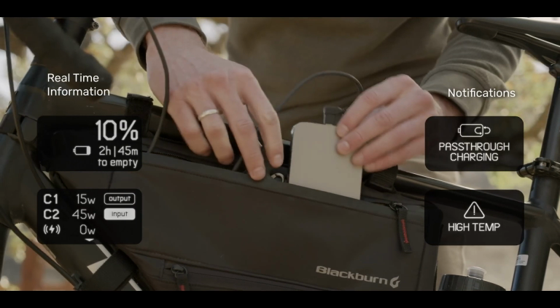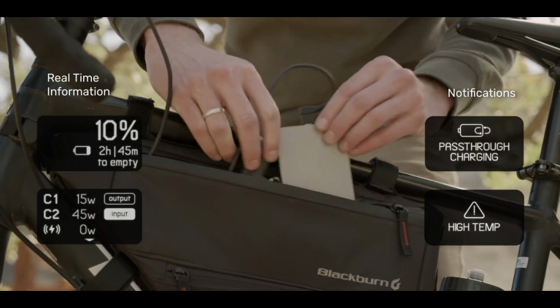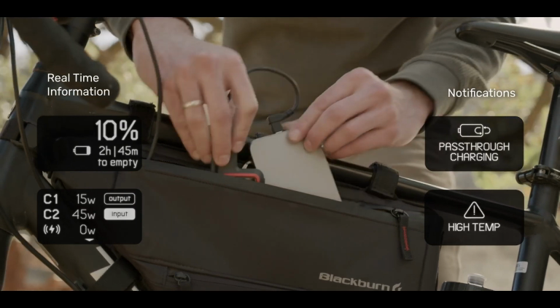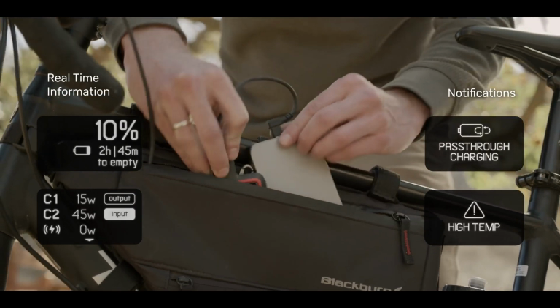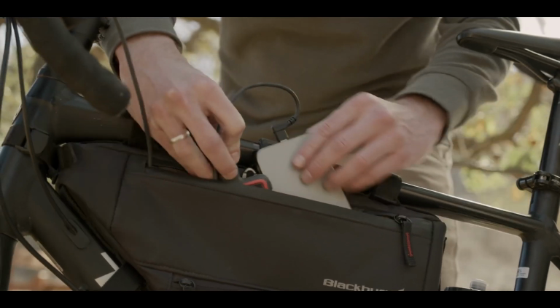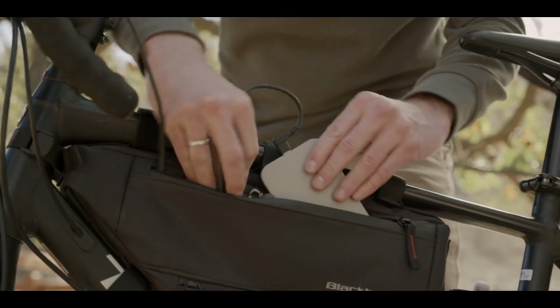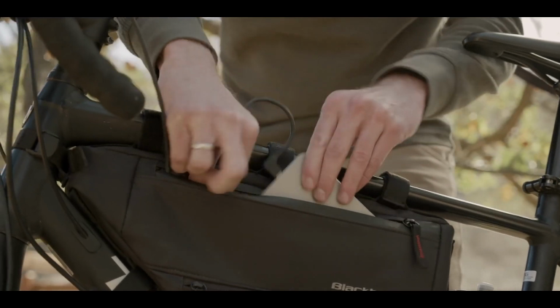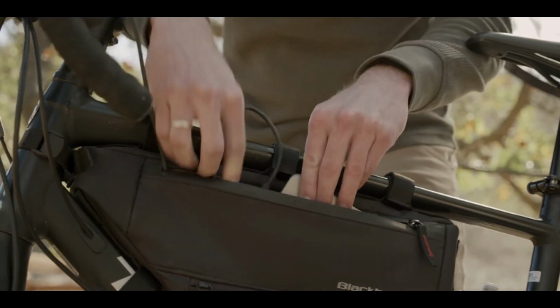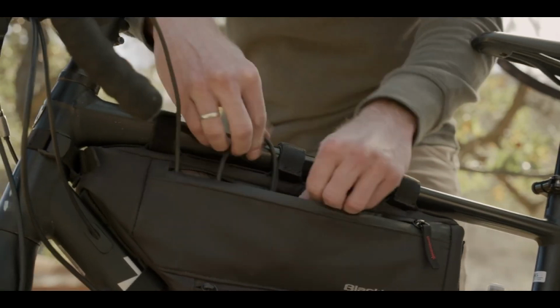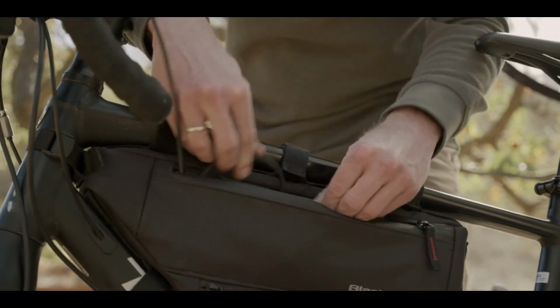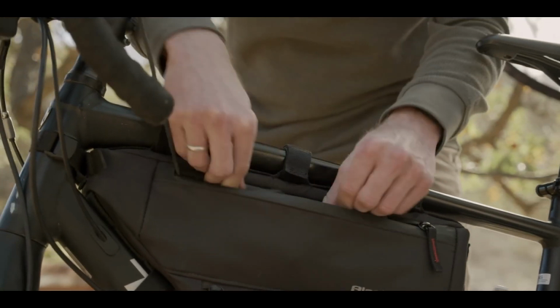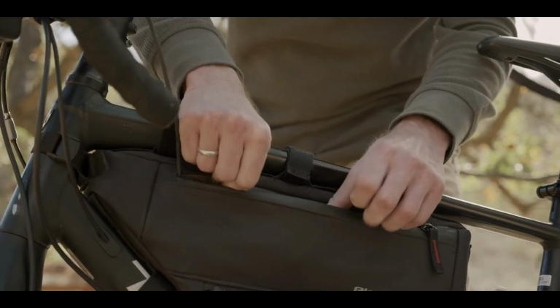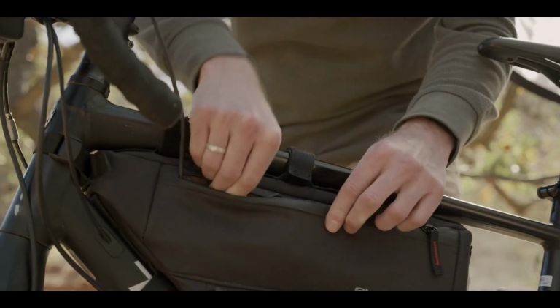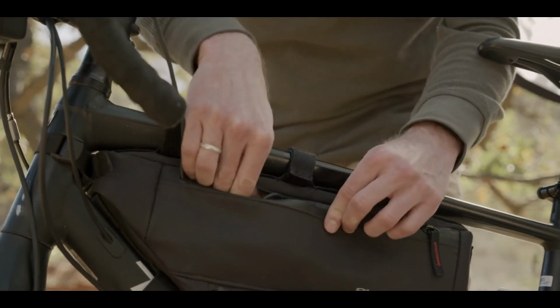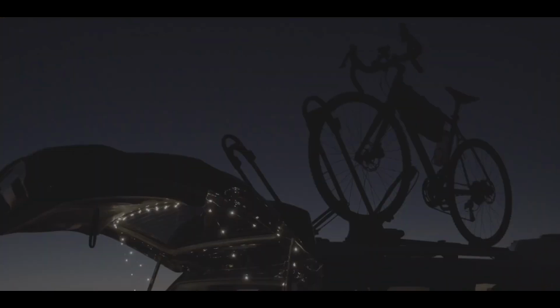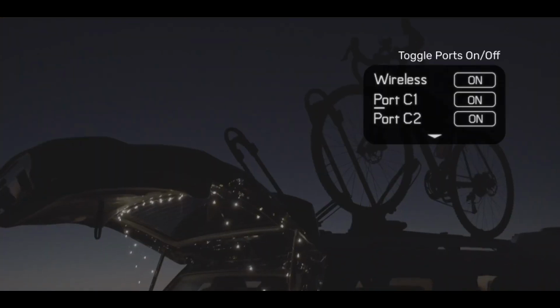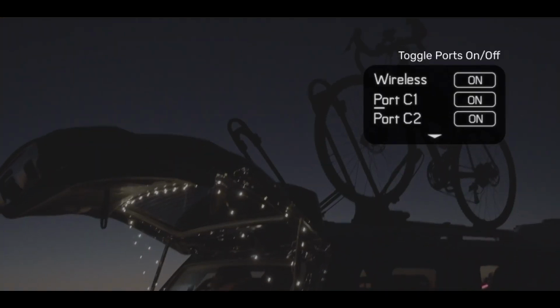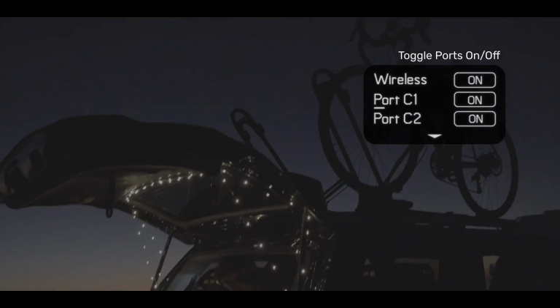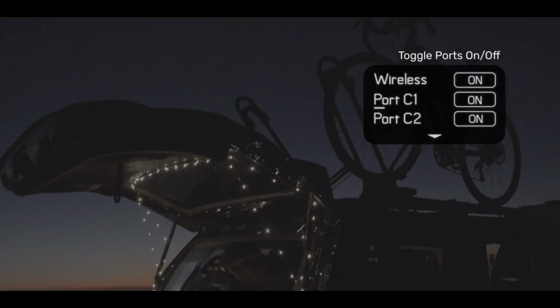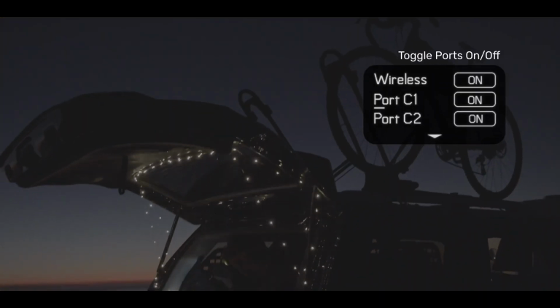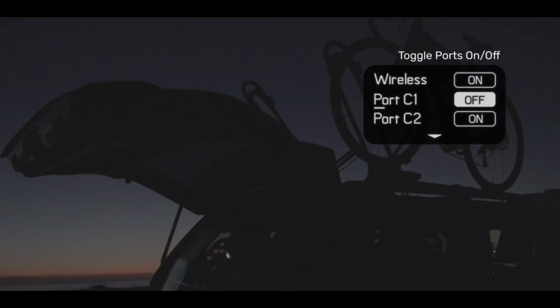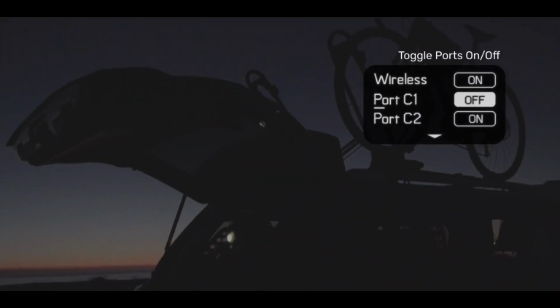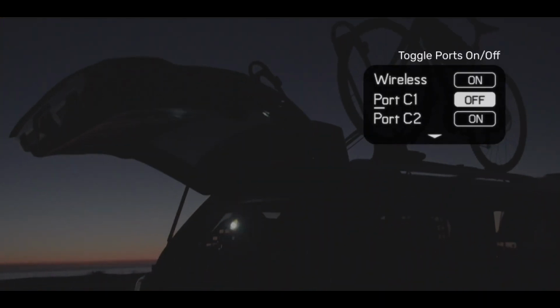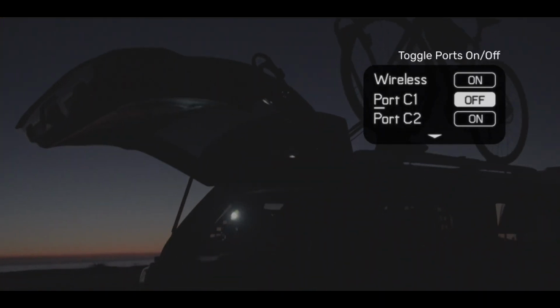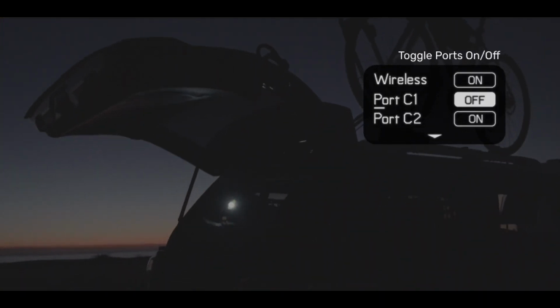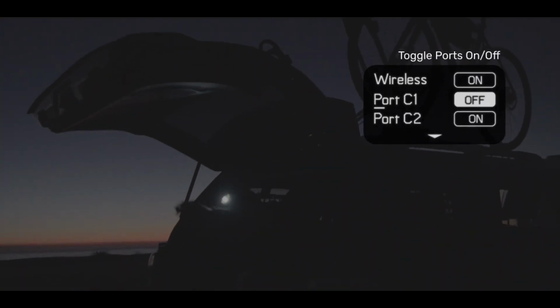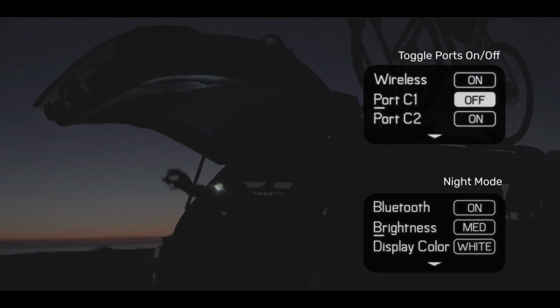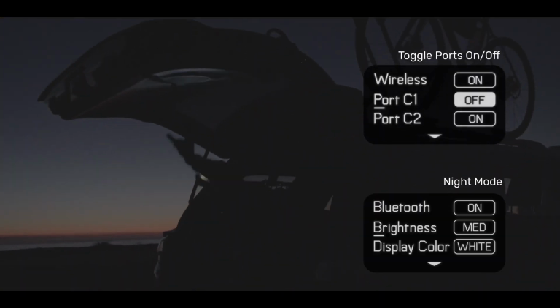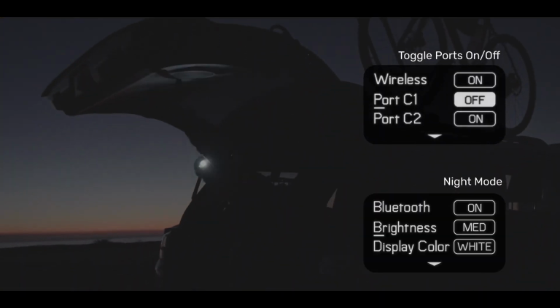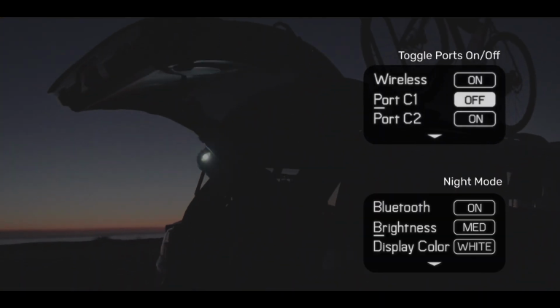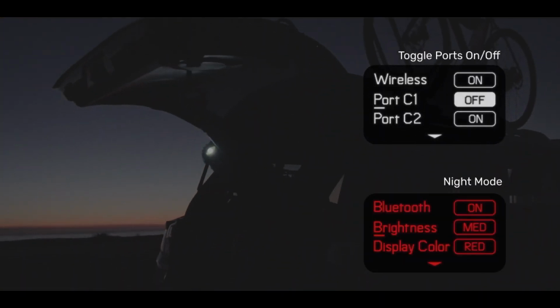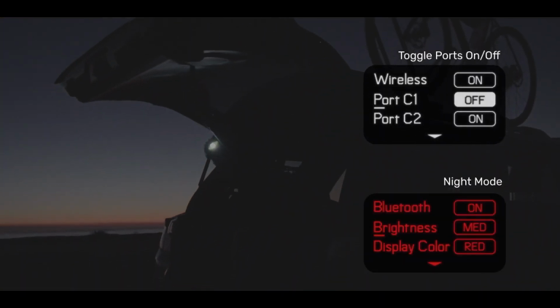A simple toggle within the app gives you remote control over lights, fans, power, and individual ports.